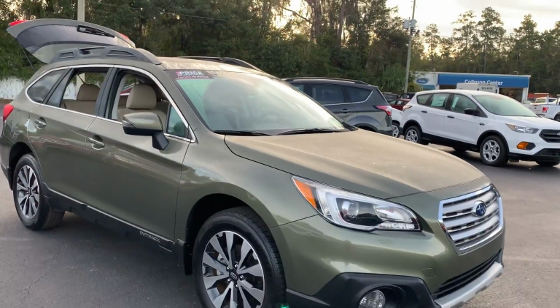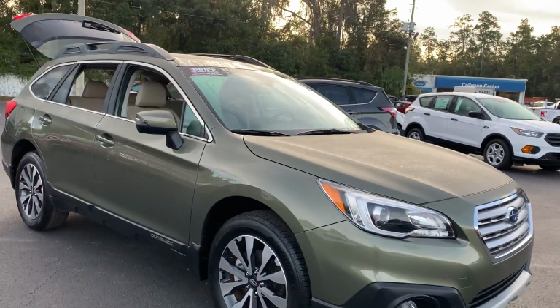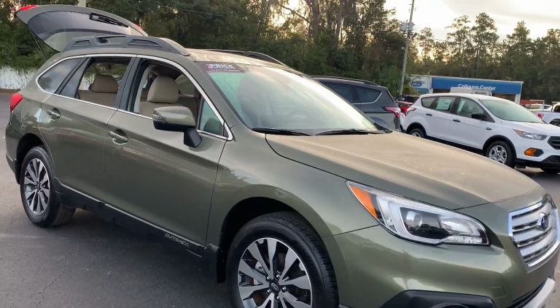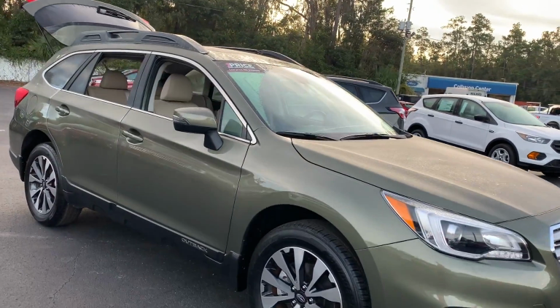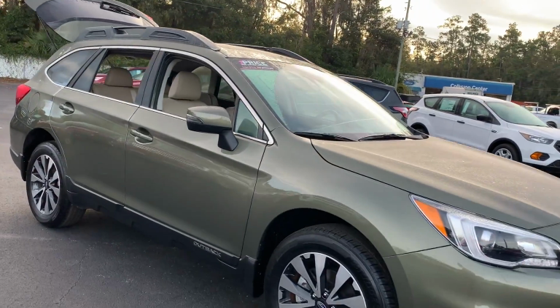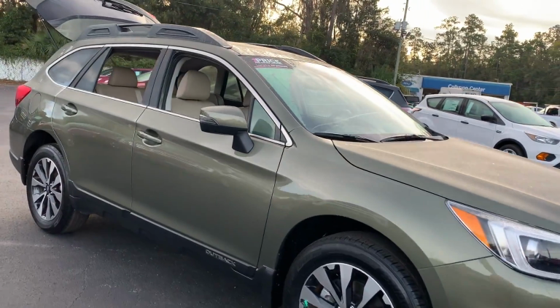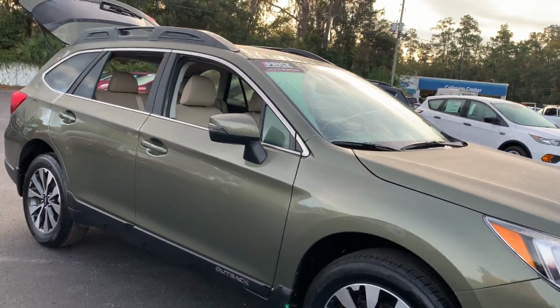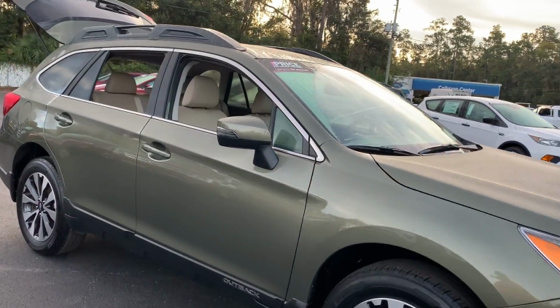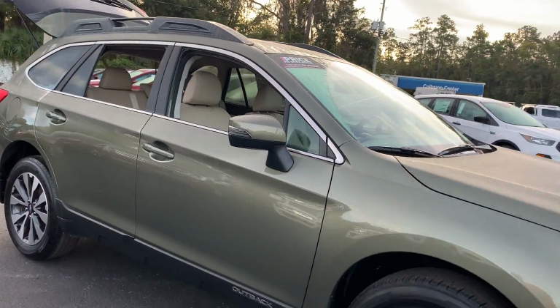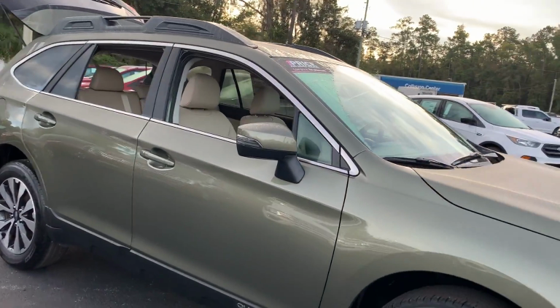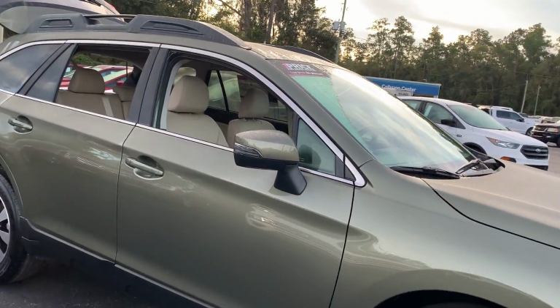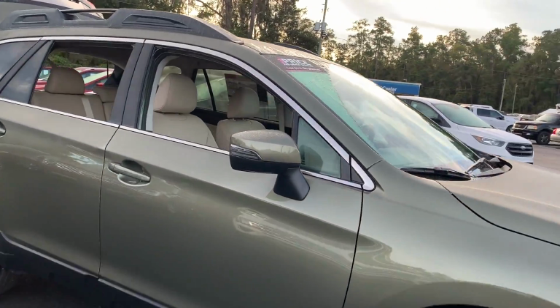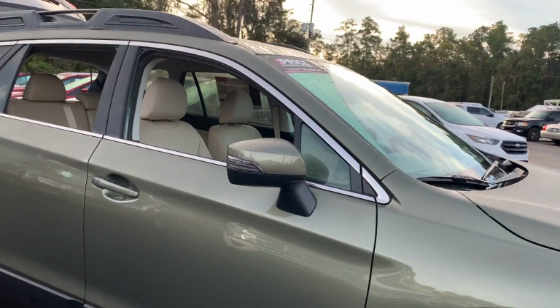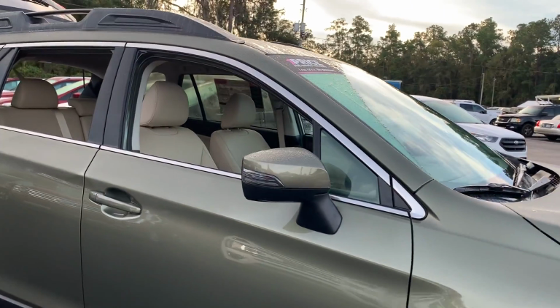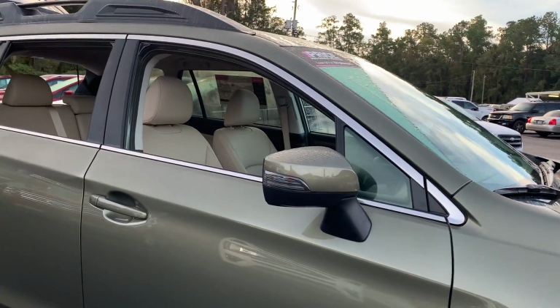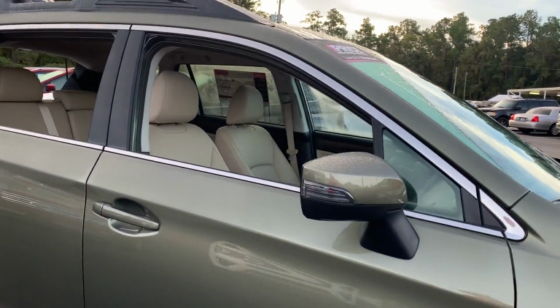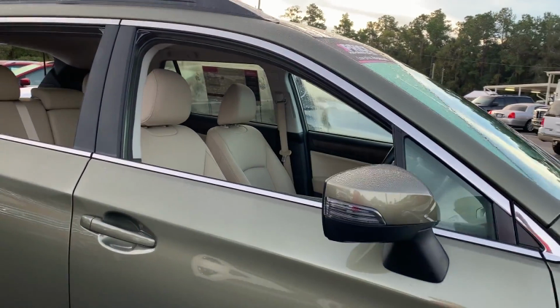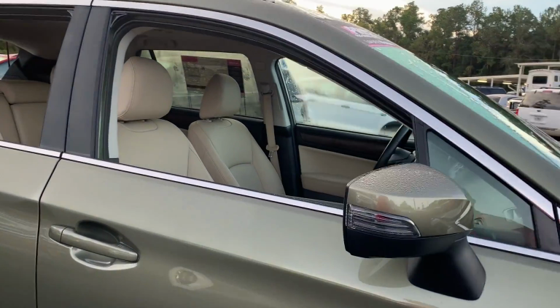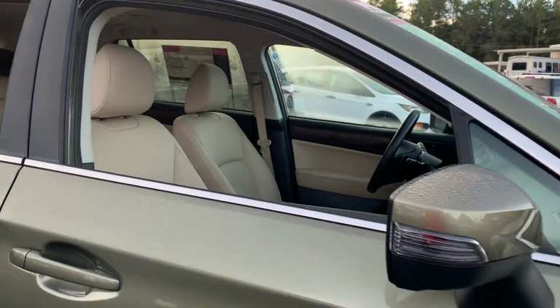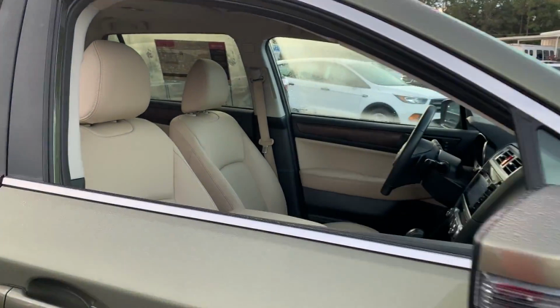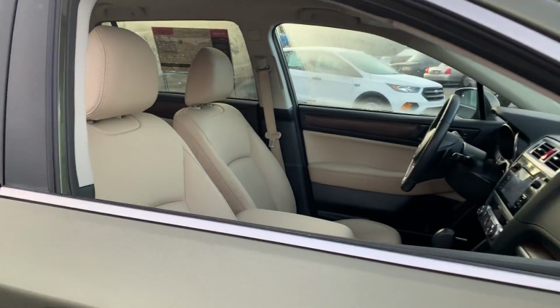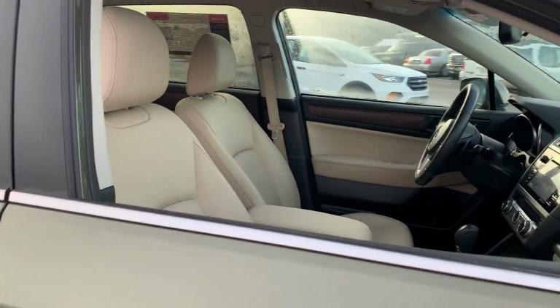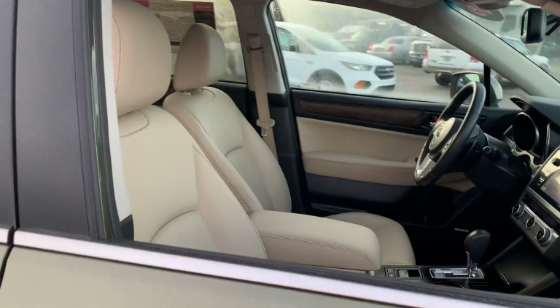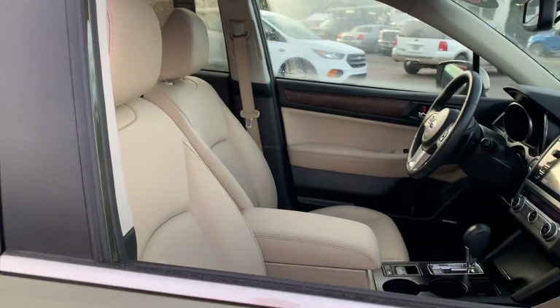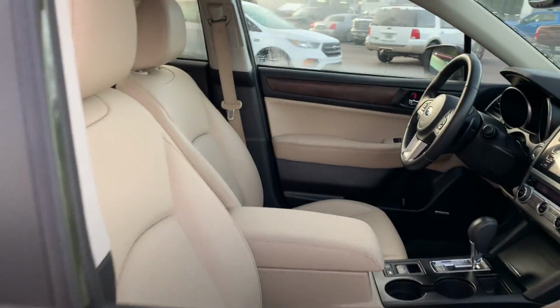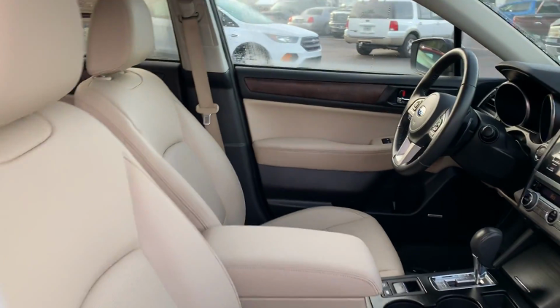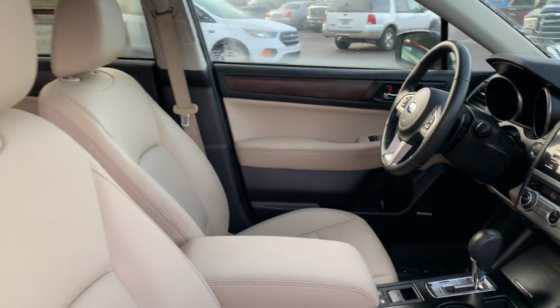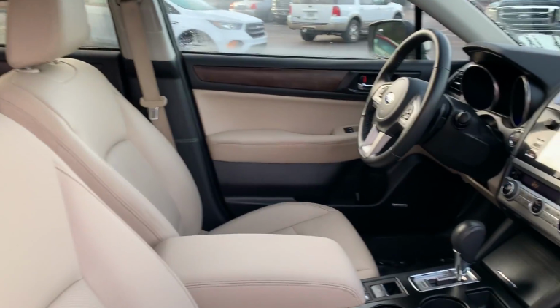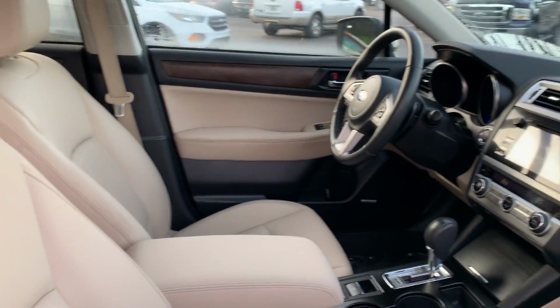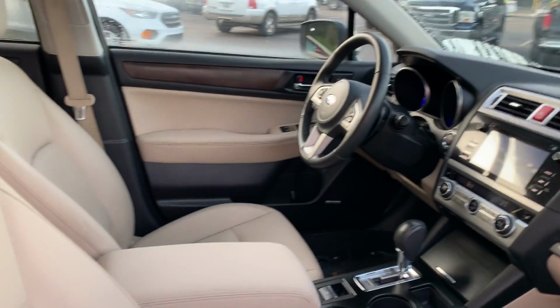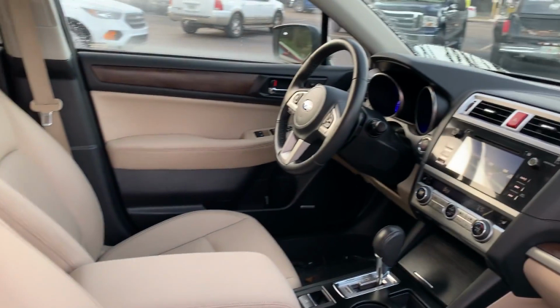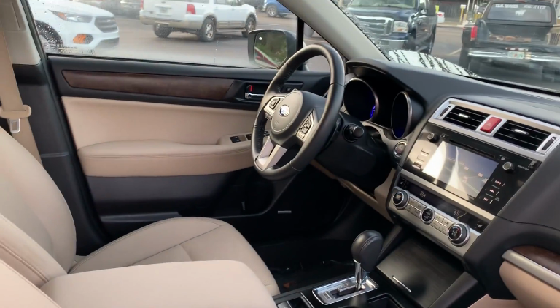This is a 2016 Subaru Outback, green over beige leather interior.